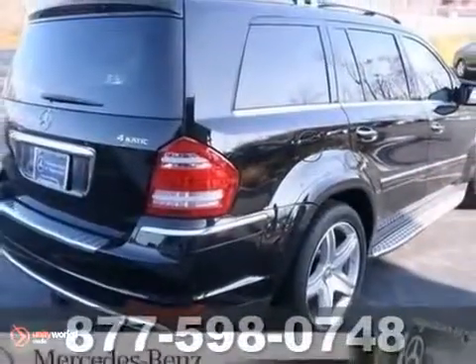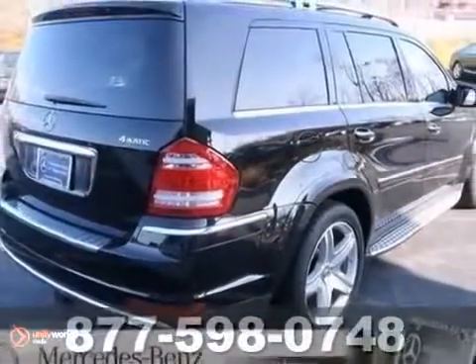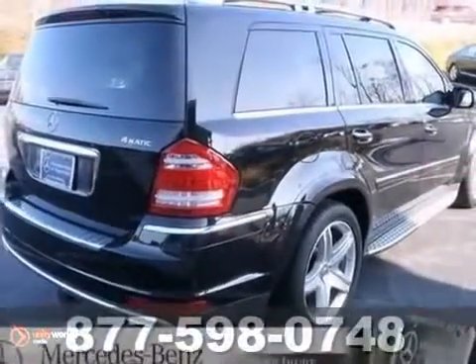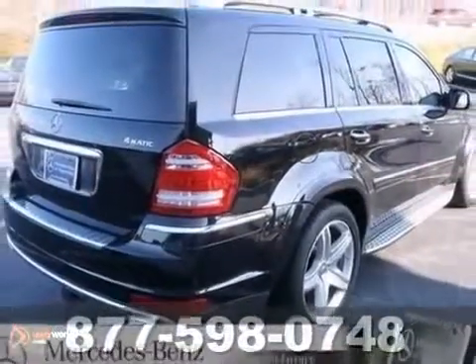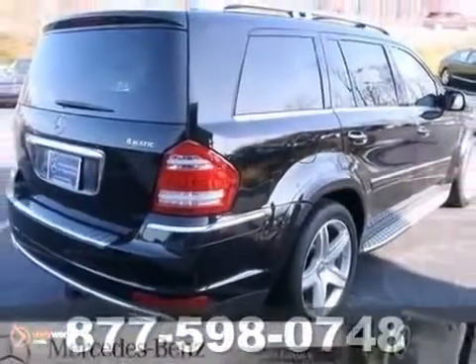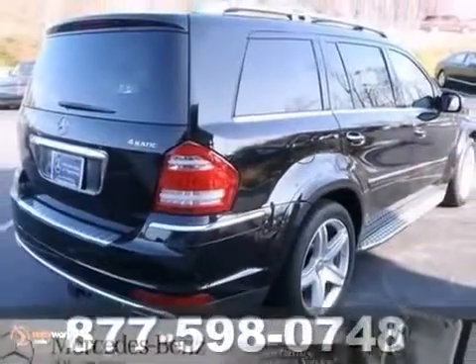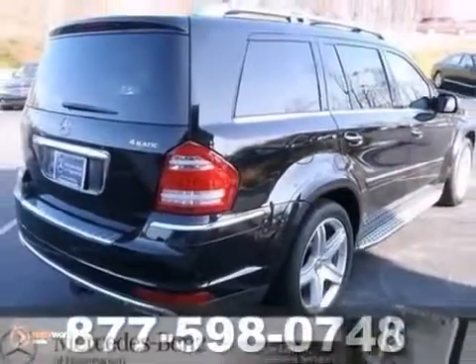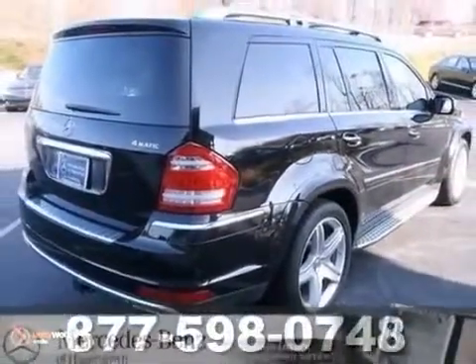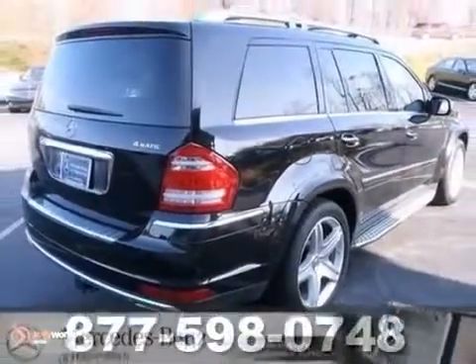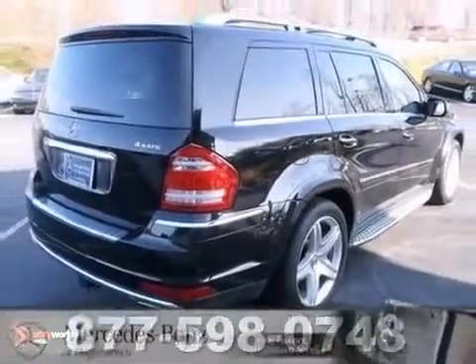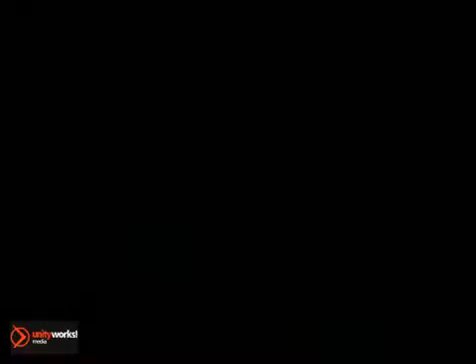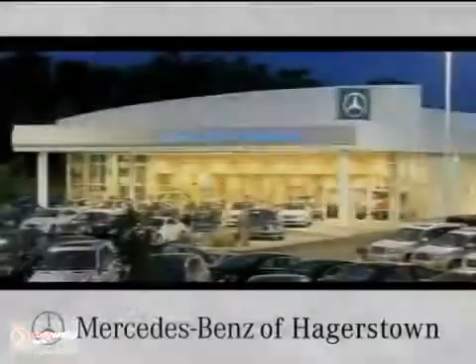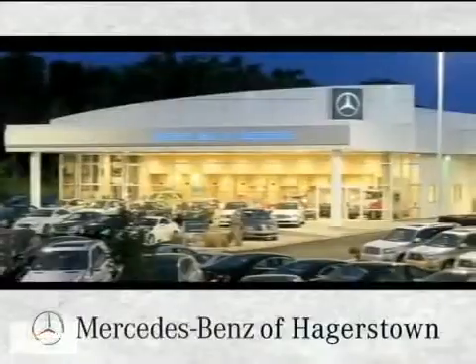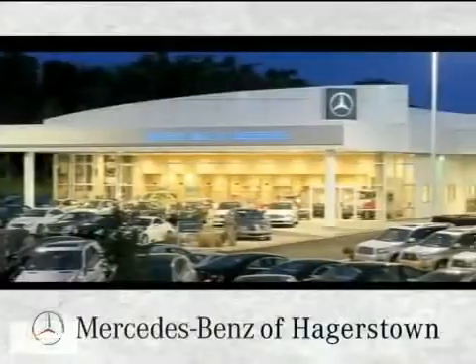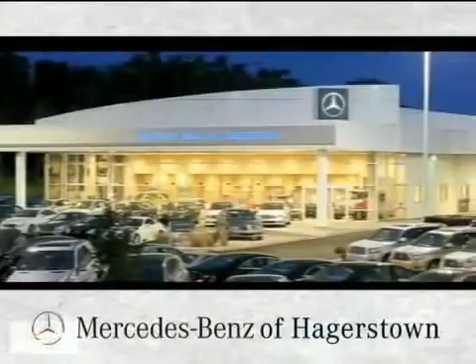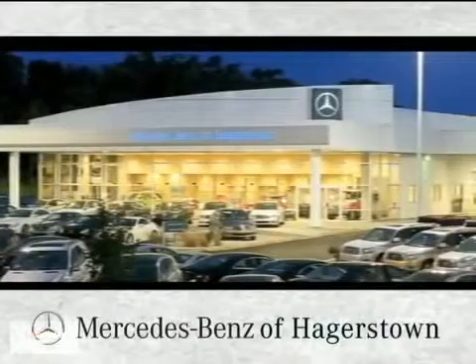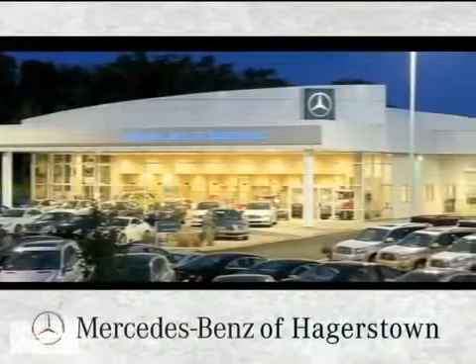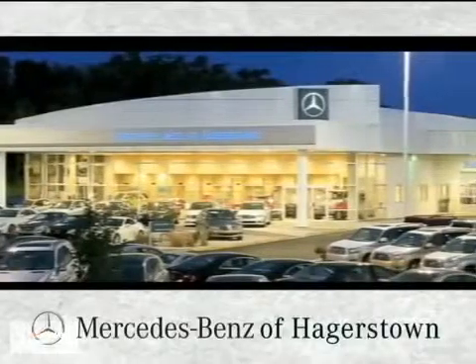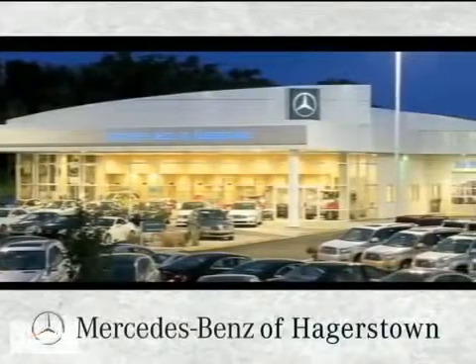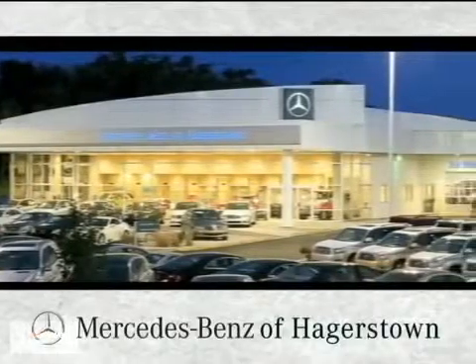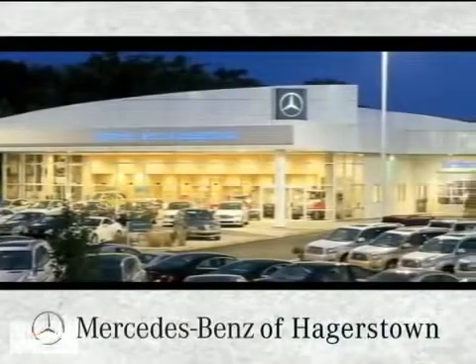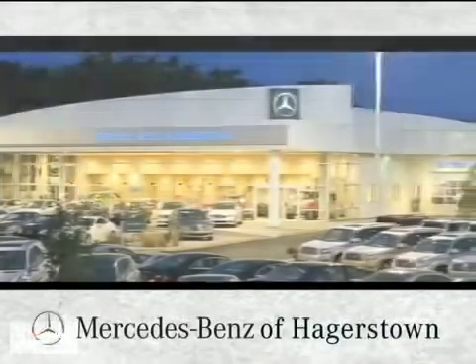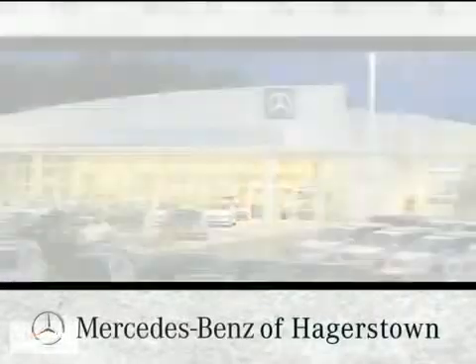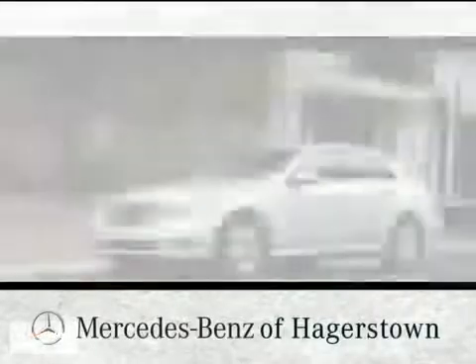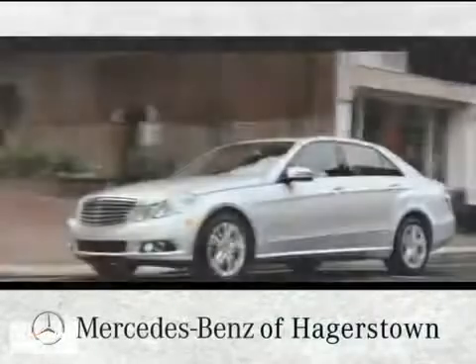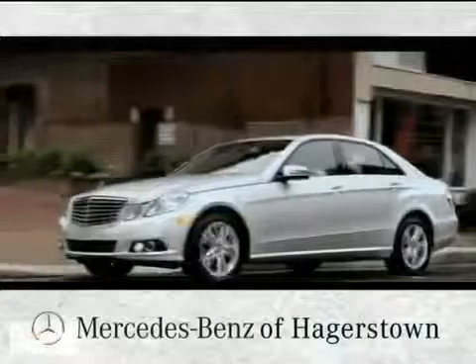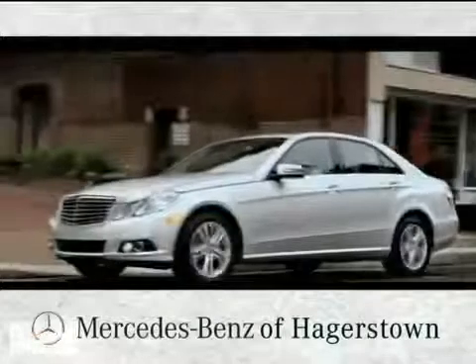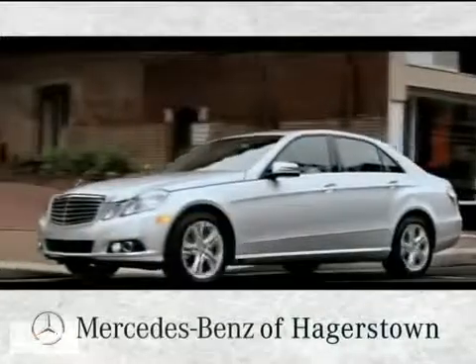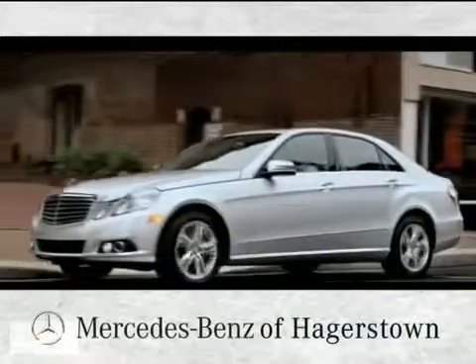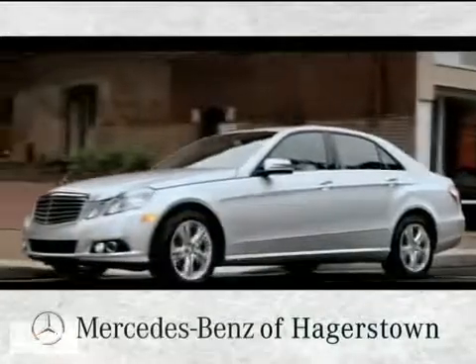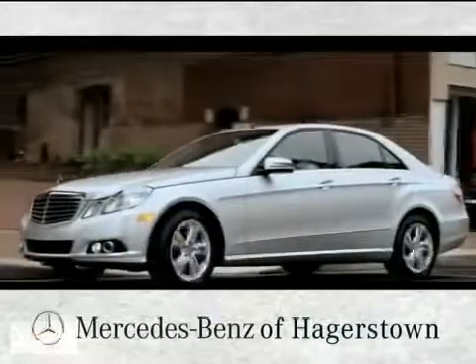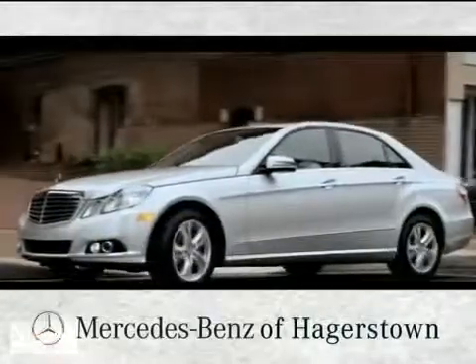Come see it today. At Mercedes-Benz of Hagerstown, experience uptown luxury, hometown service.